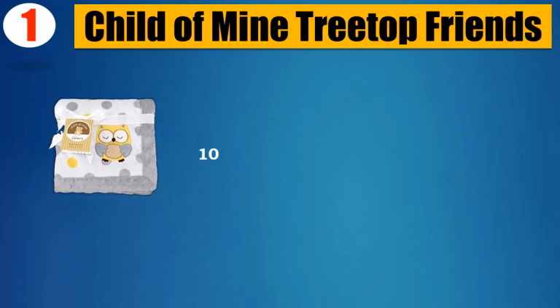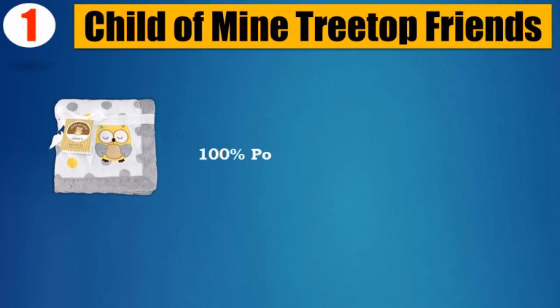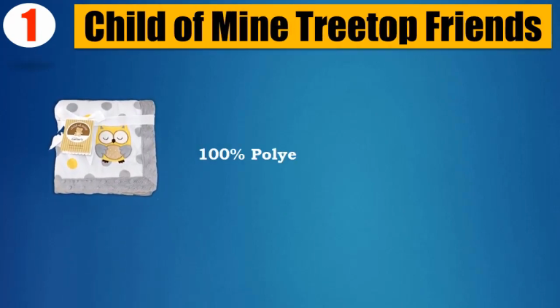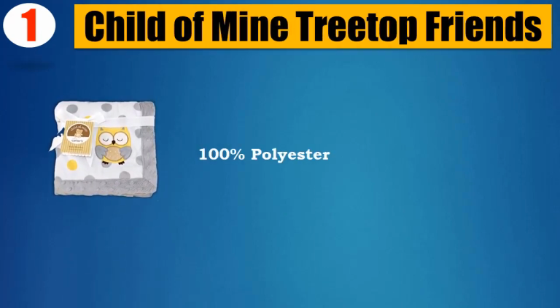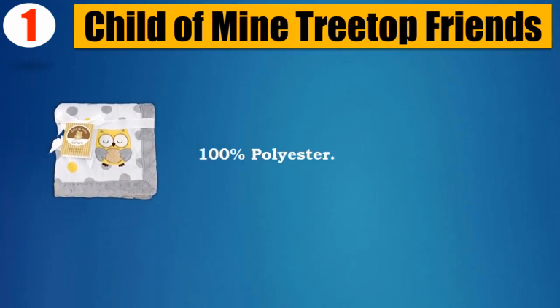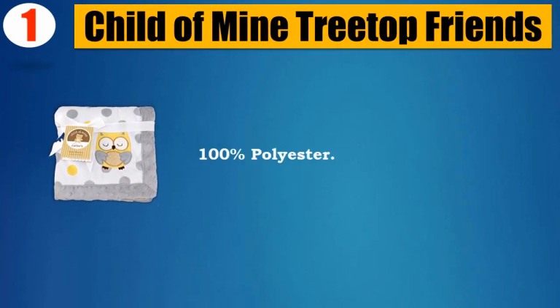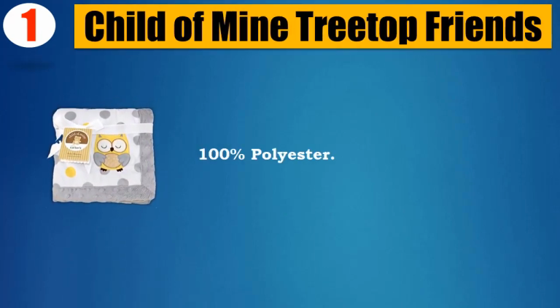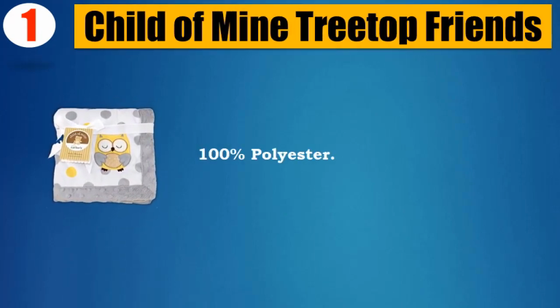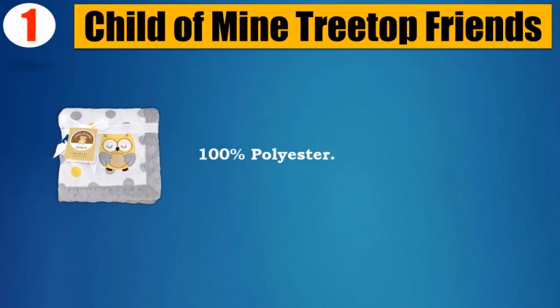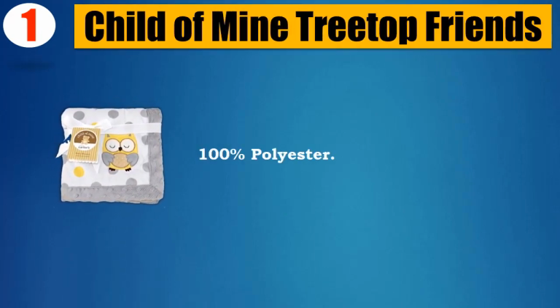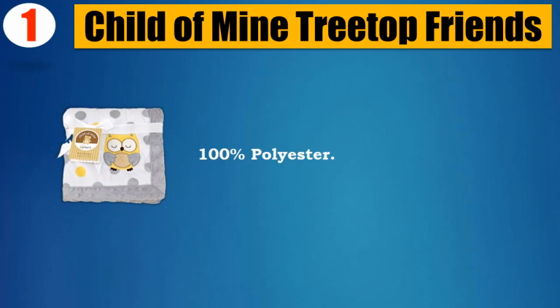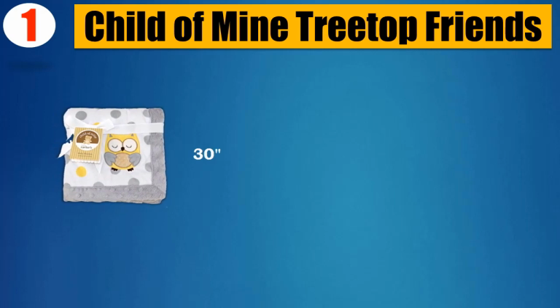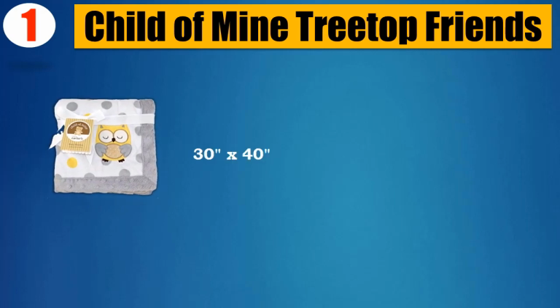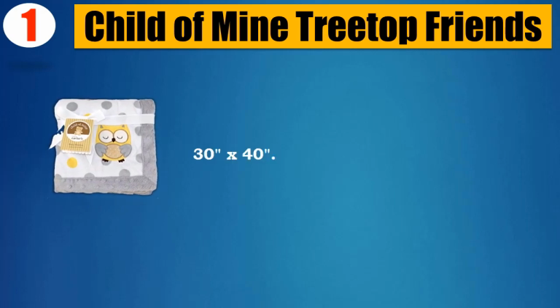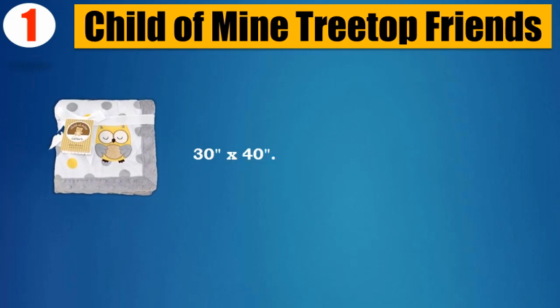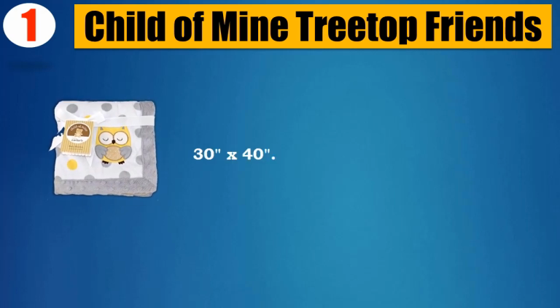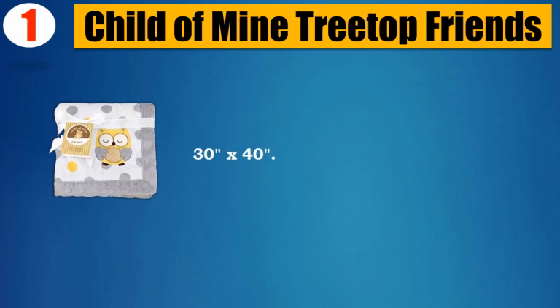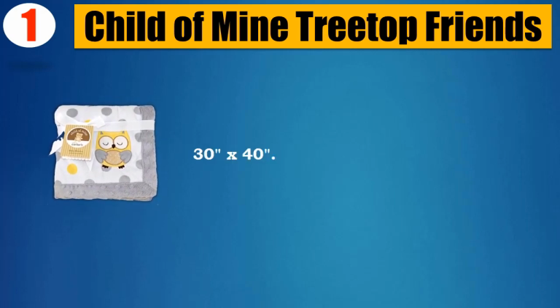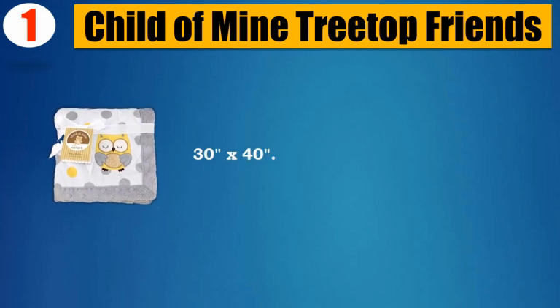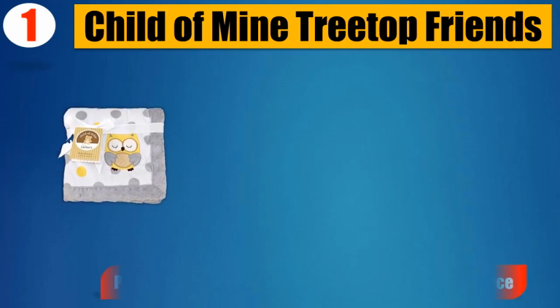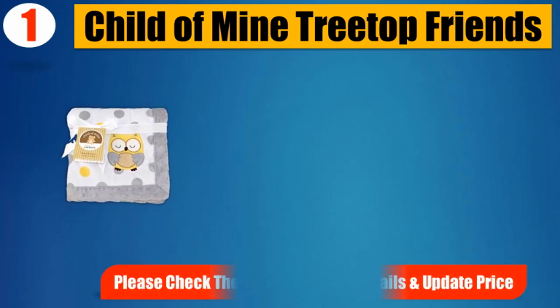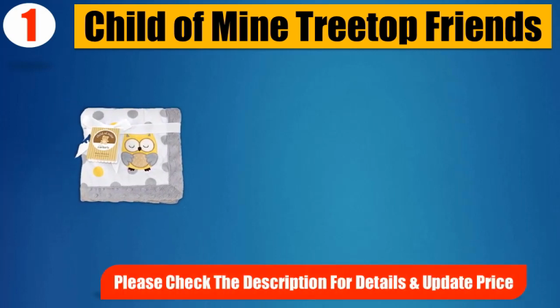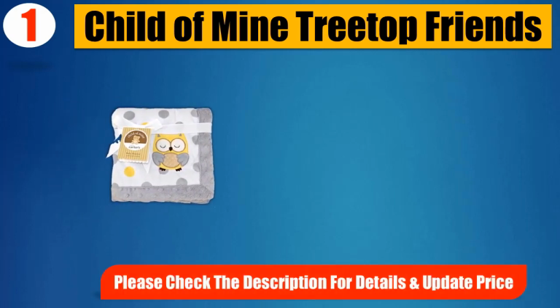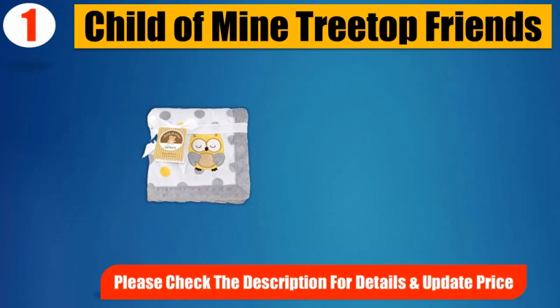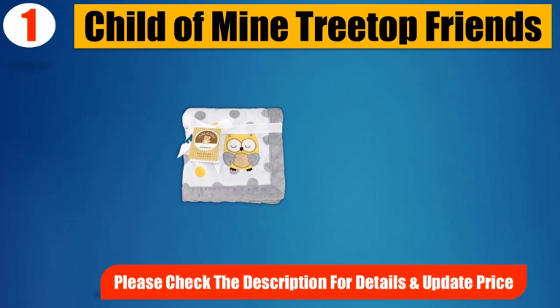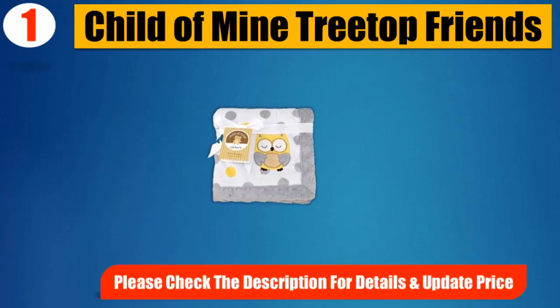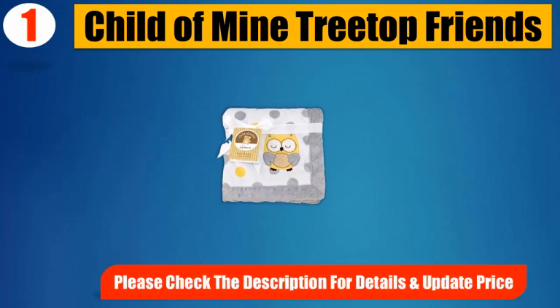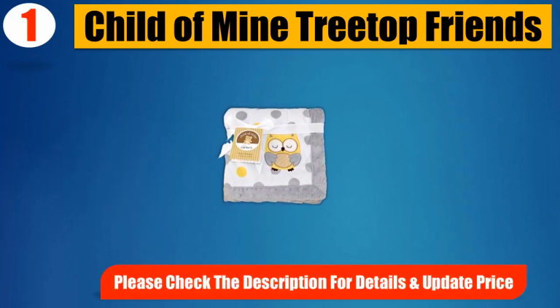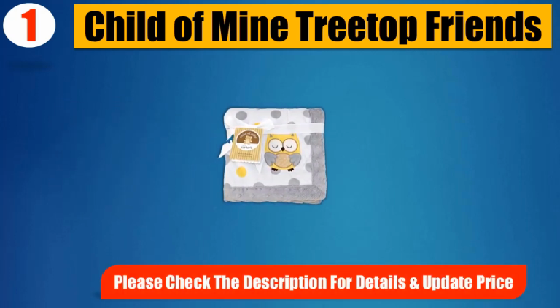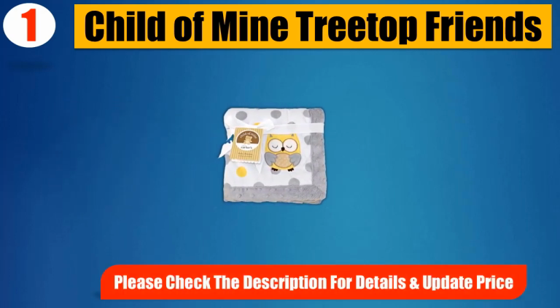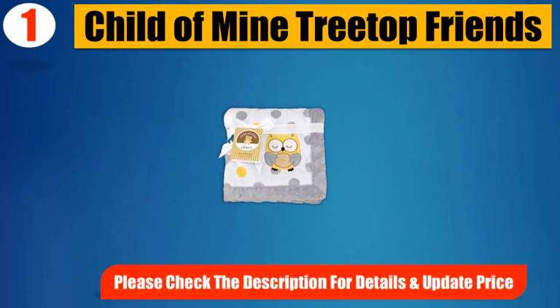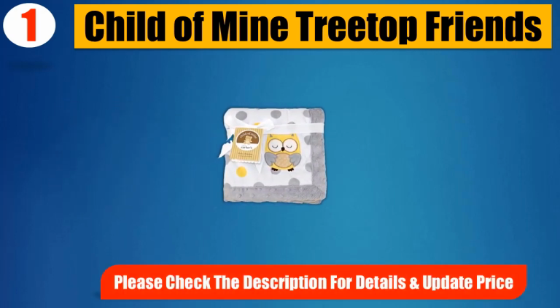Number 1: Child of Mine Treetop Friends. 100% polyester, 30x40 inches. Please check the description for details and updated price.